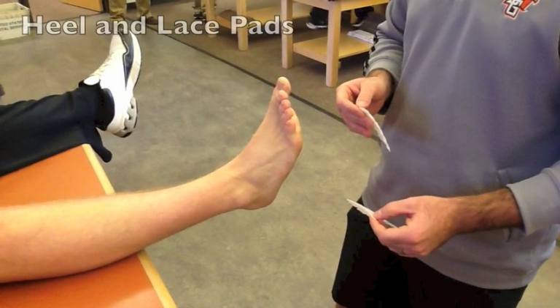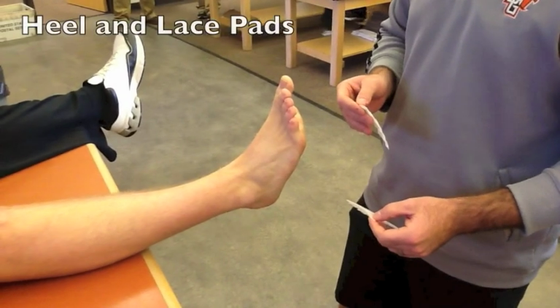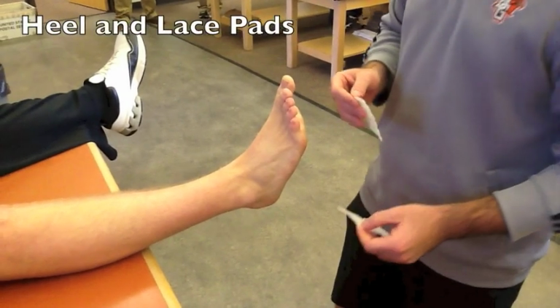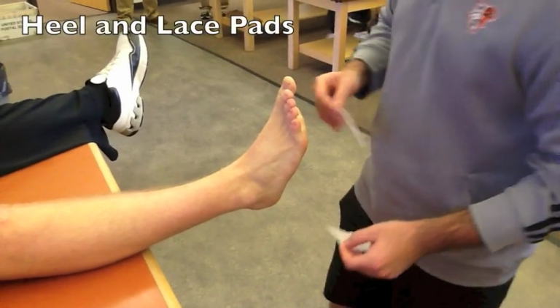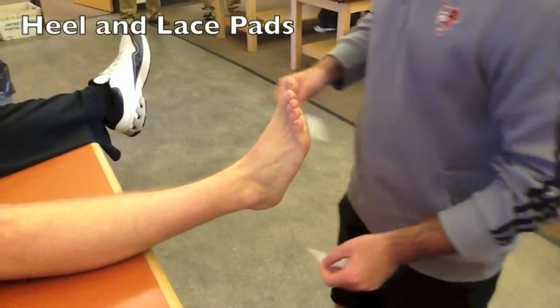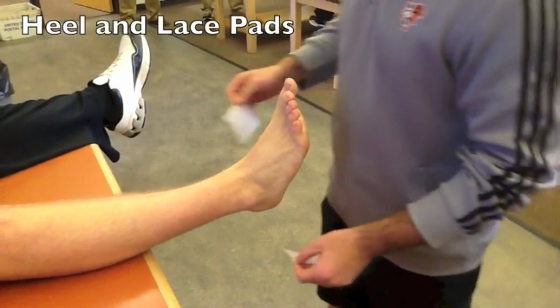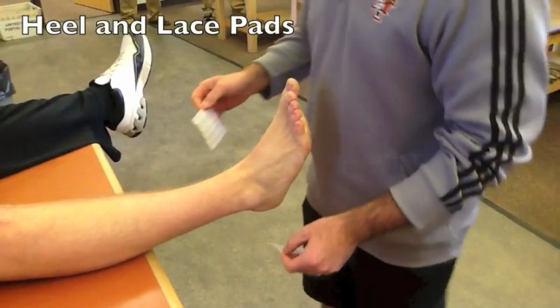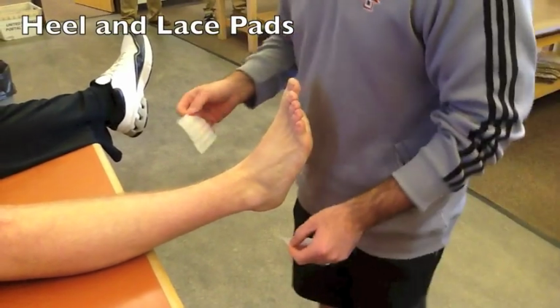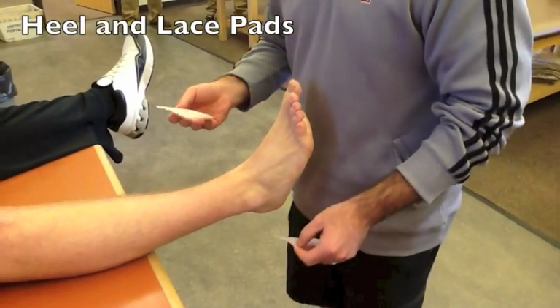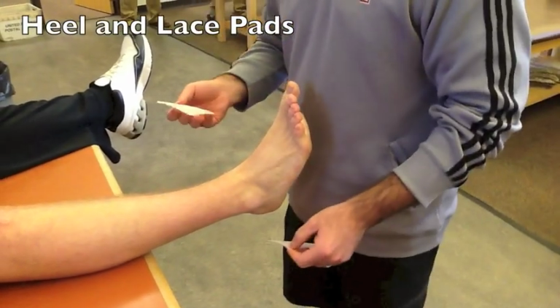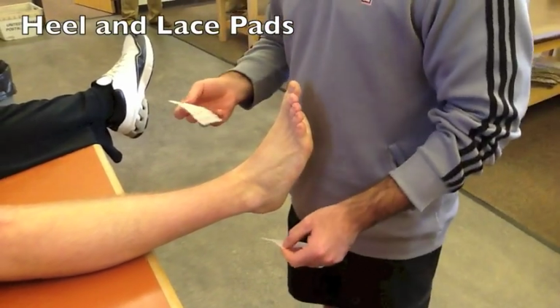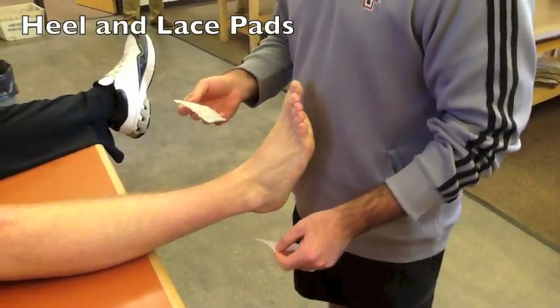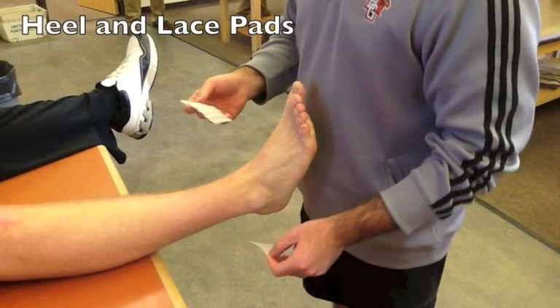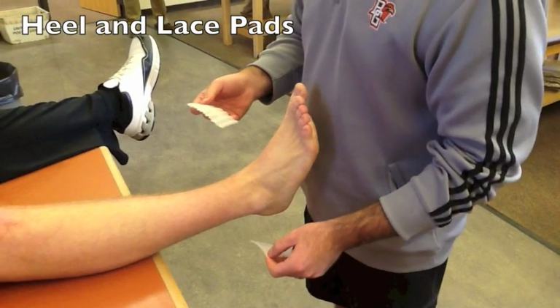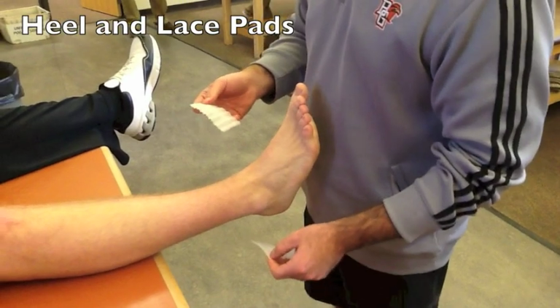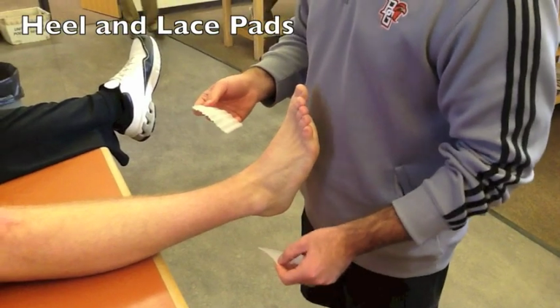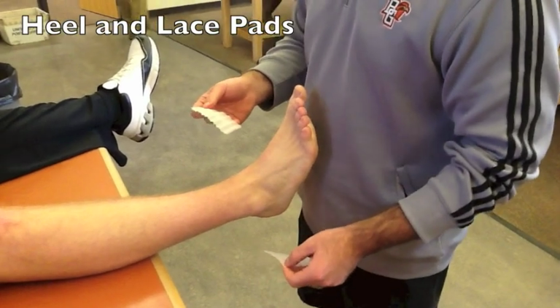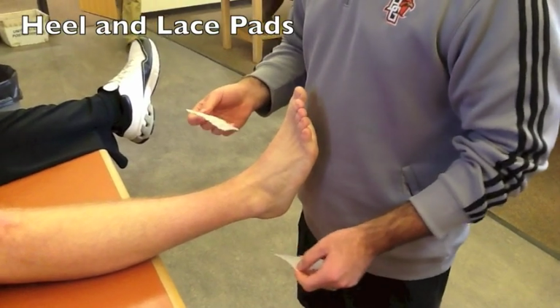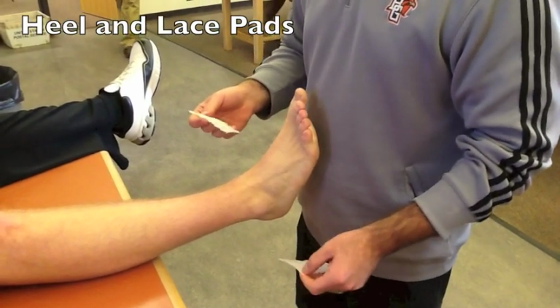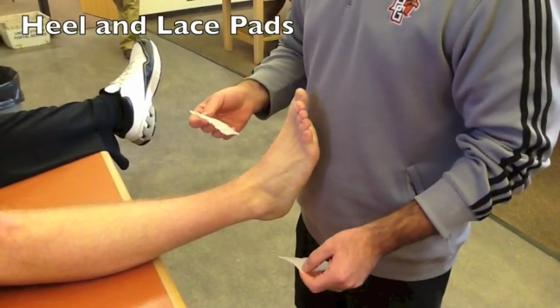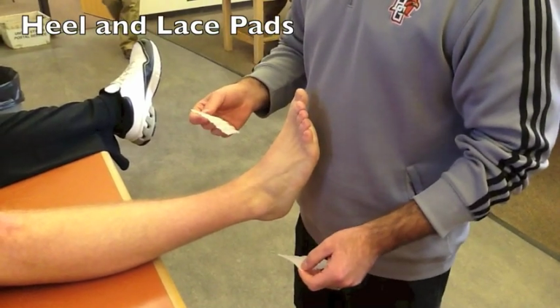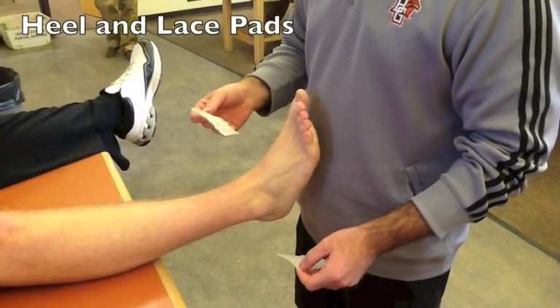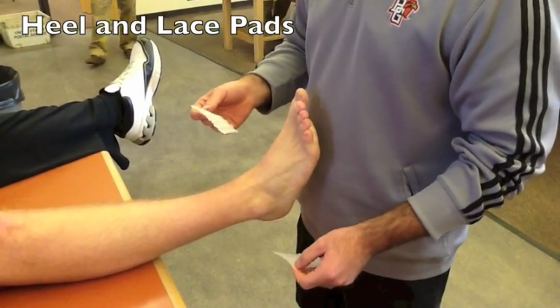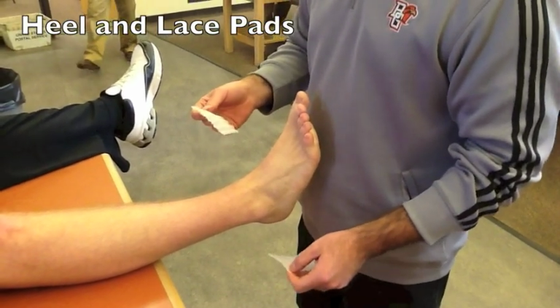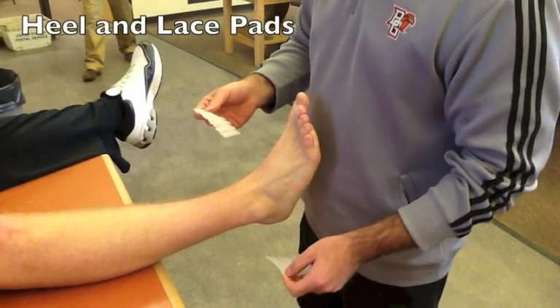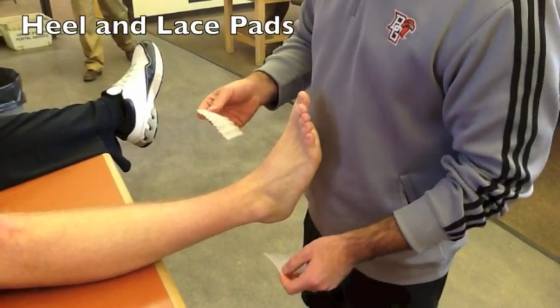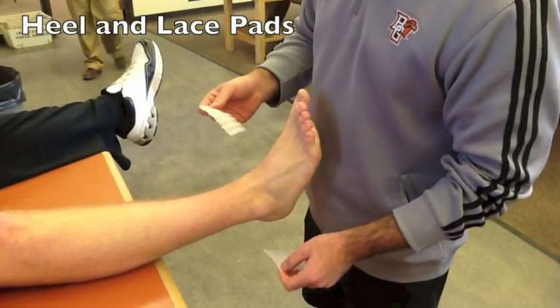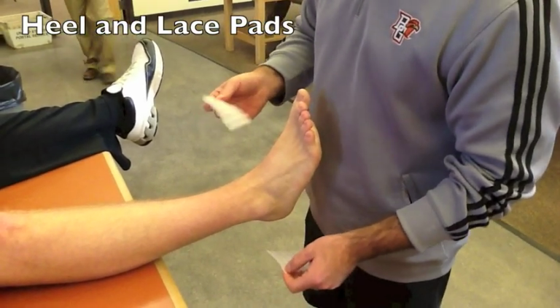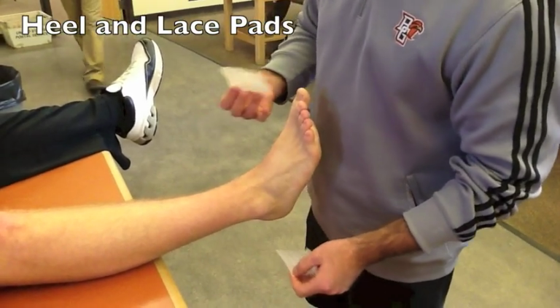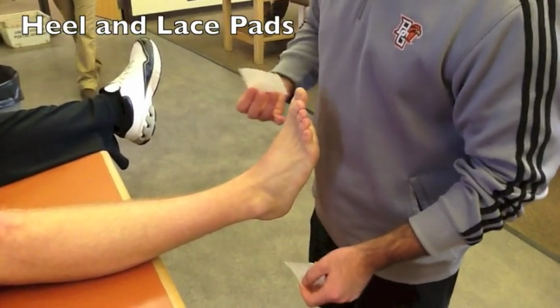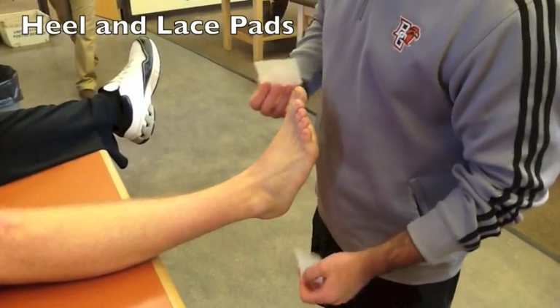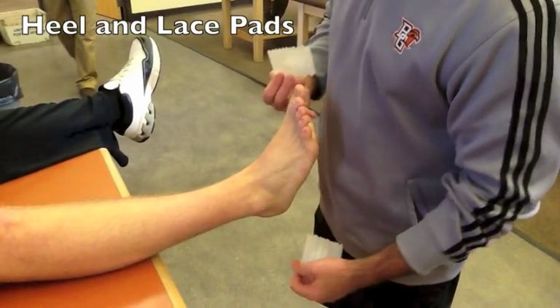We're going to go over the basic preventative ankle tape job for our athletes here at BGSU.